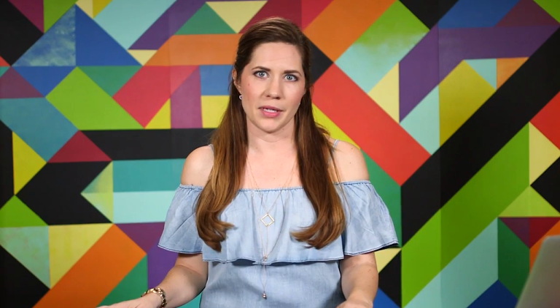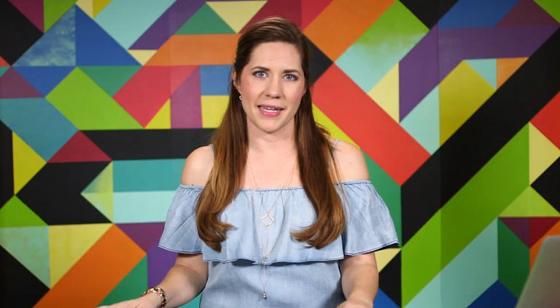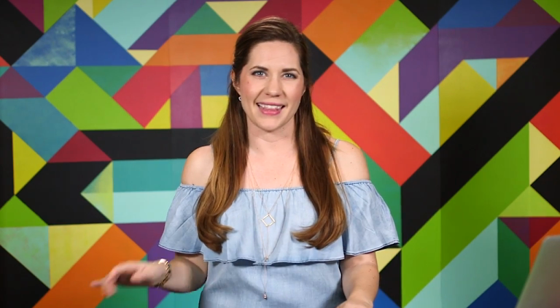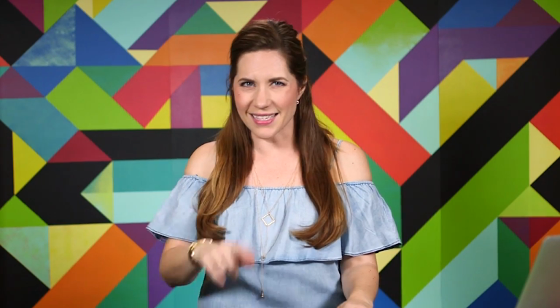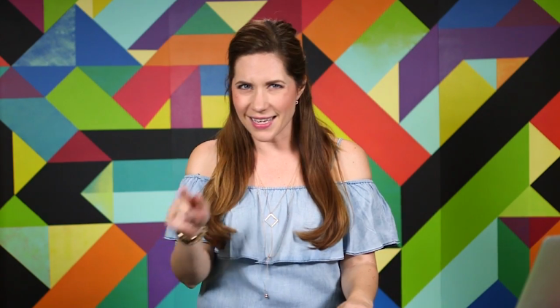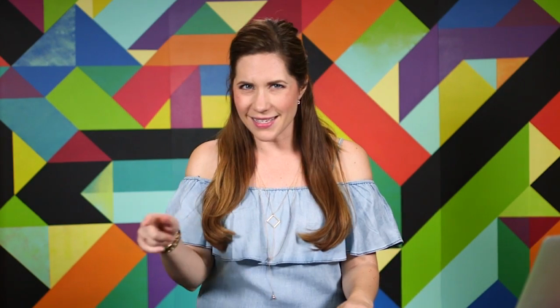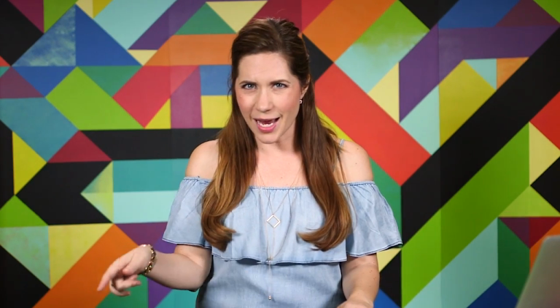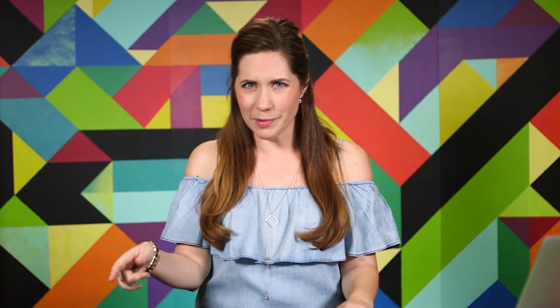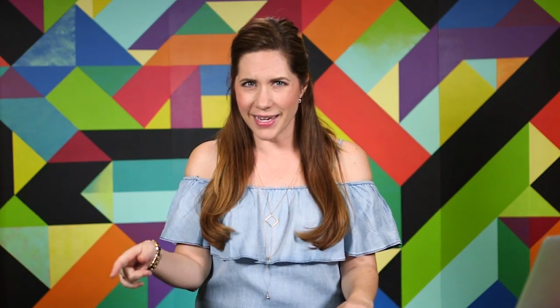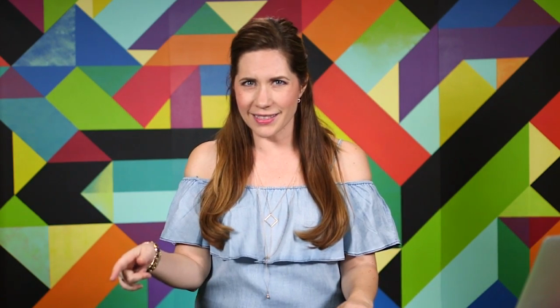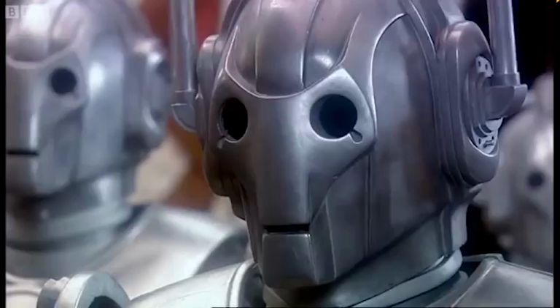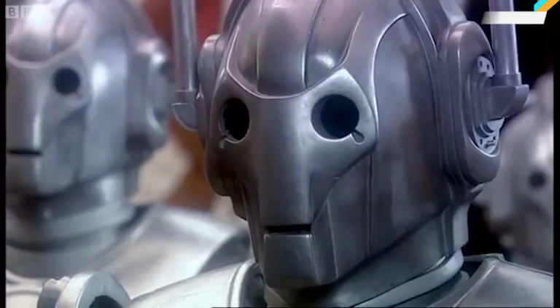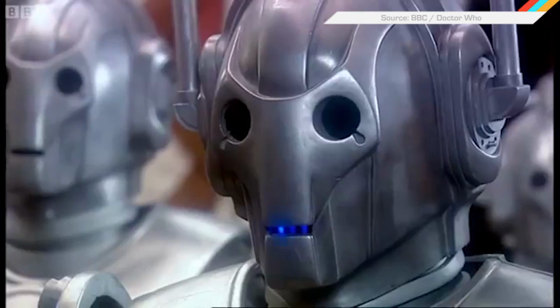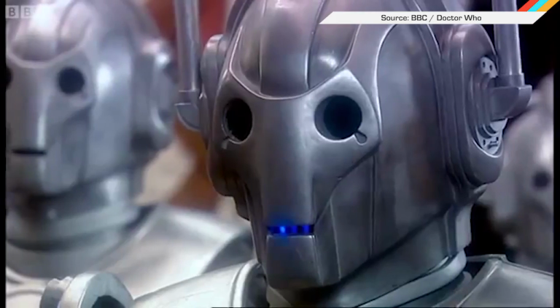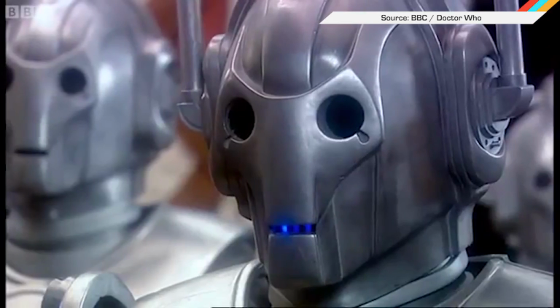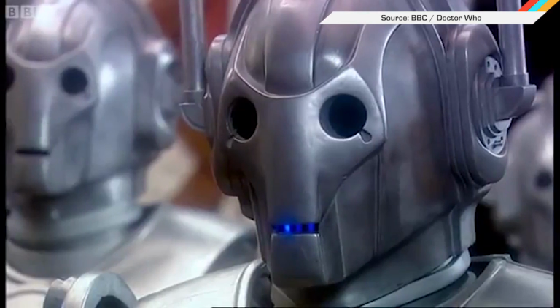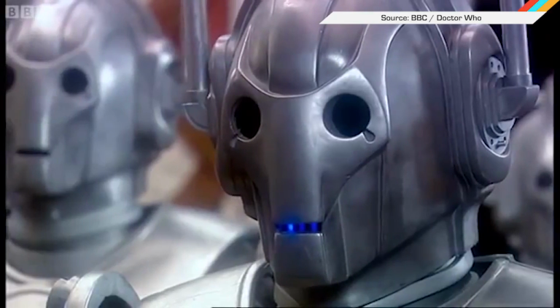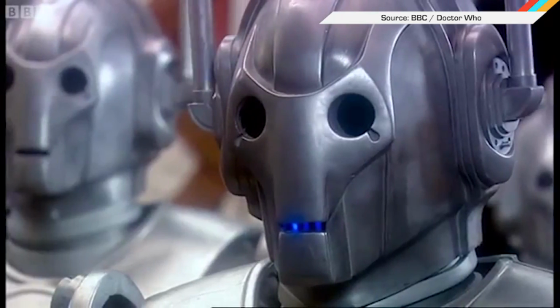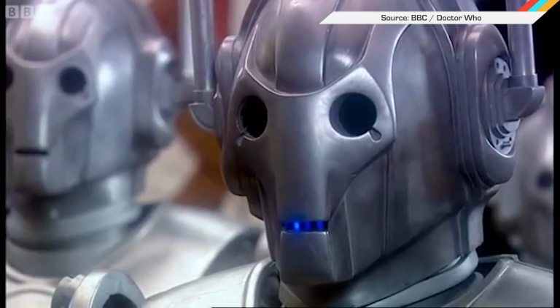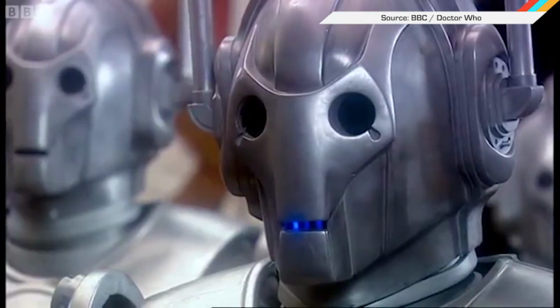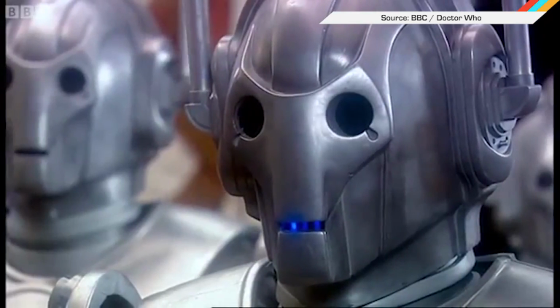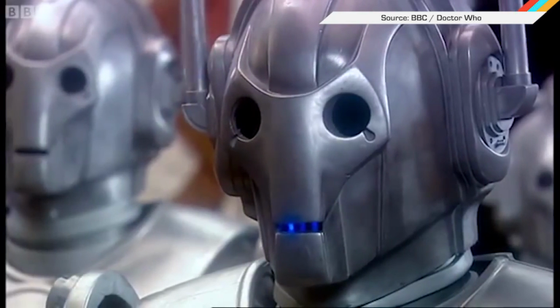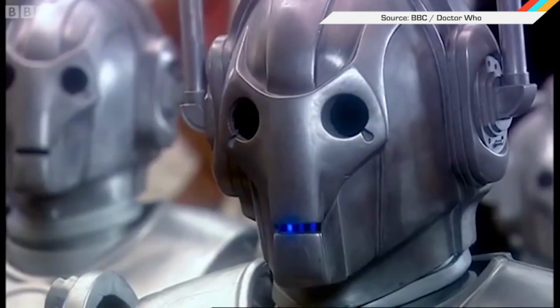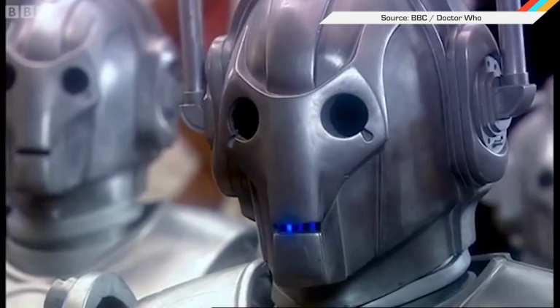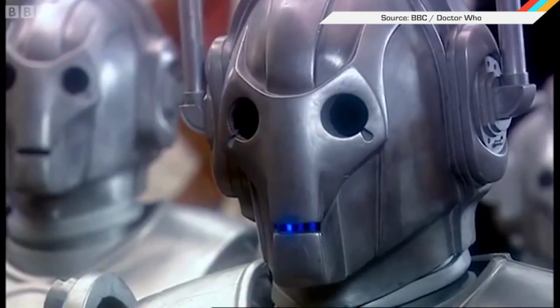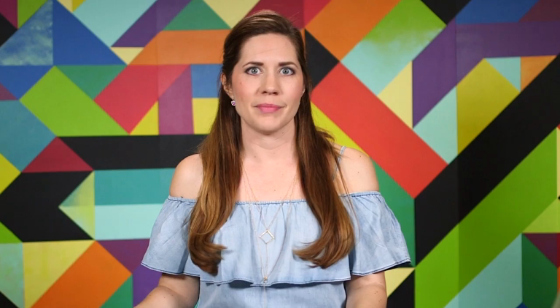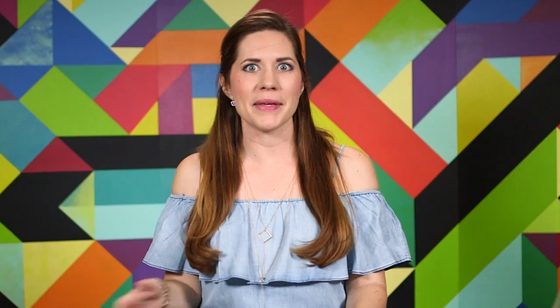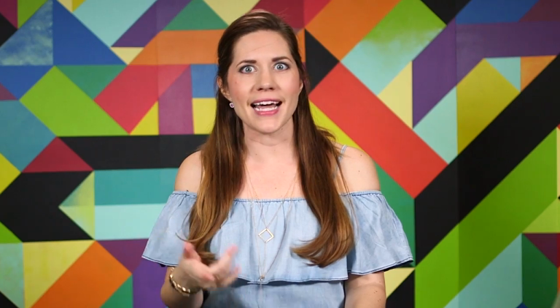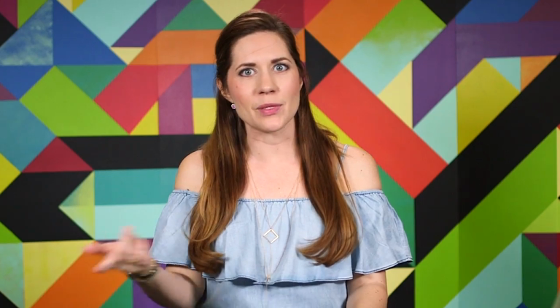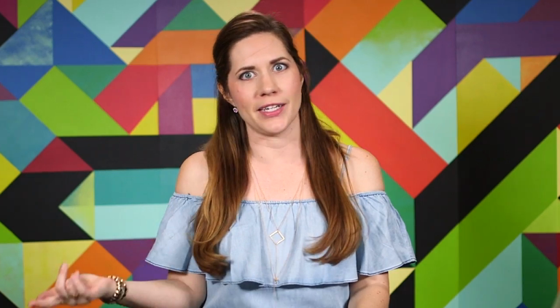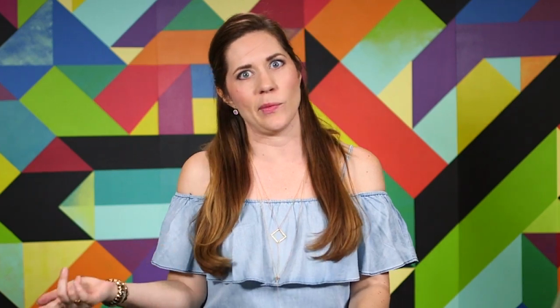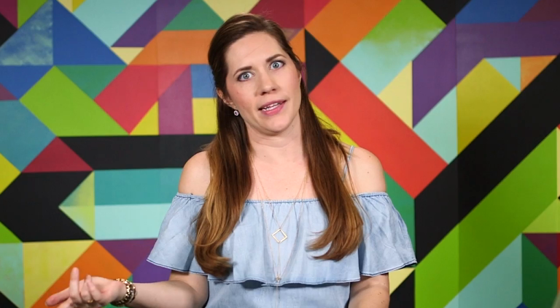What do you mean that's not a Cyberman? This is? You are not compatible. Maybe that's where he went.